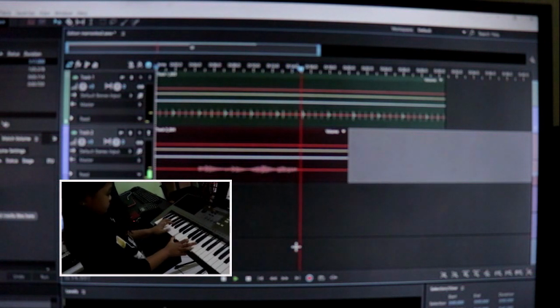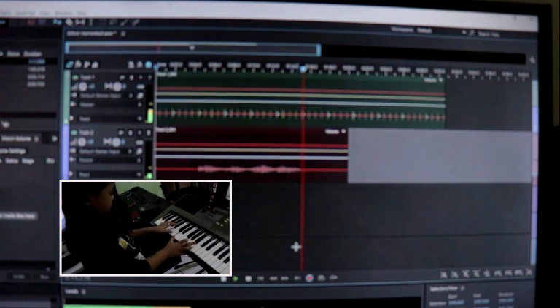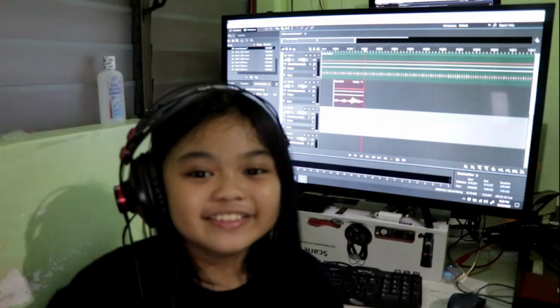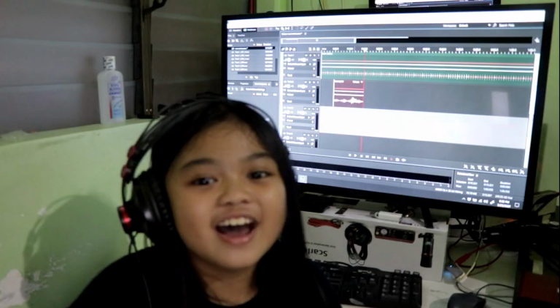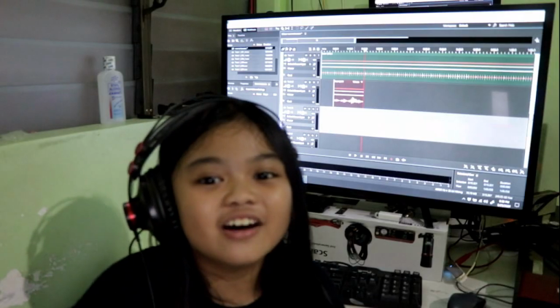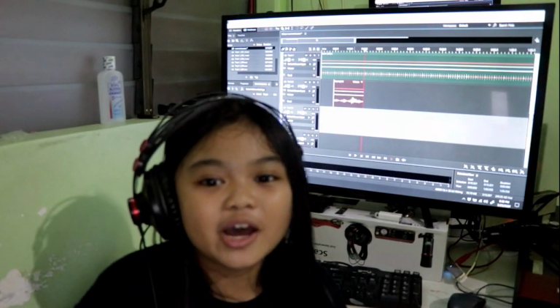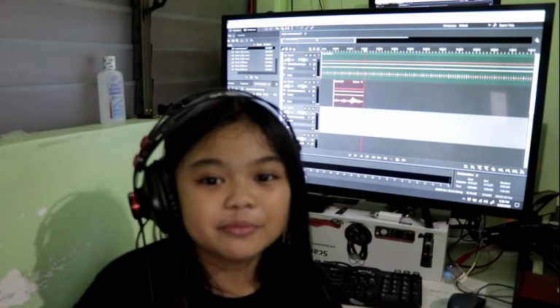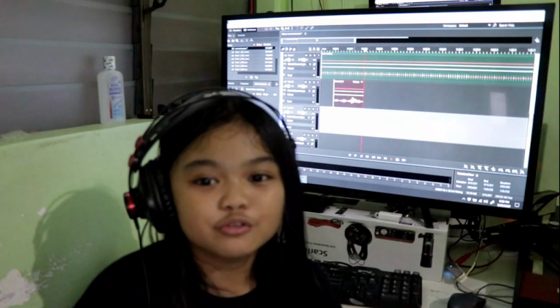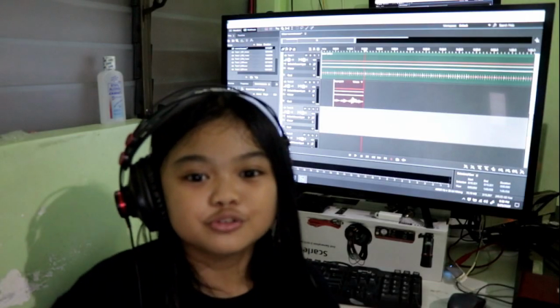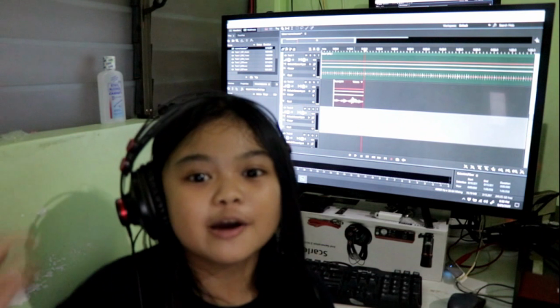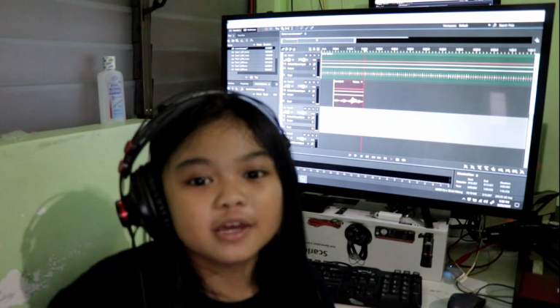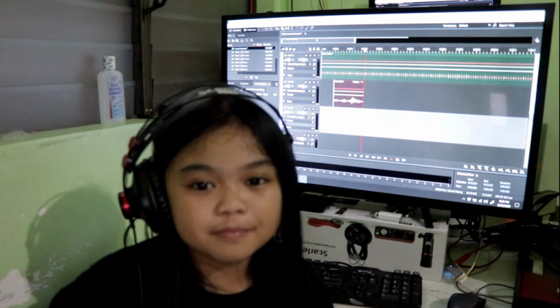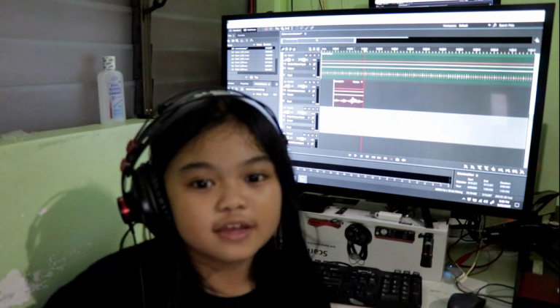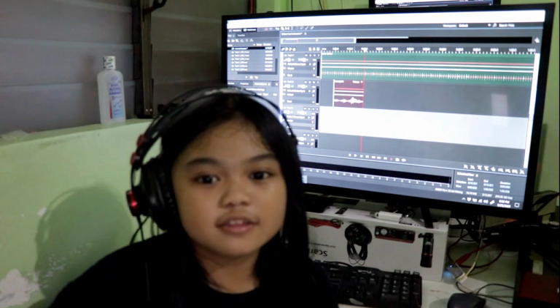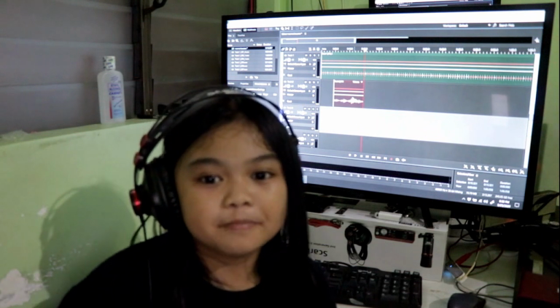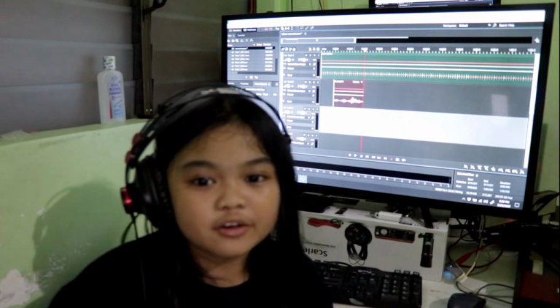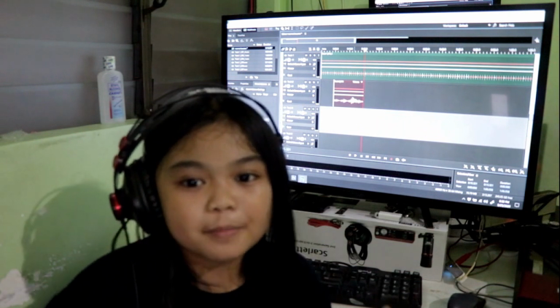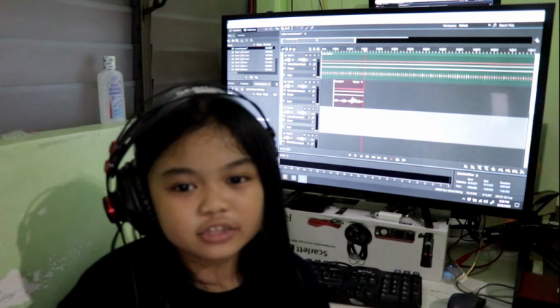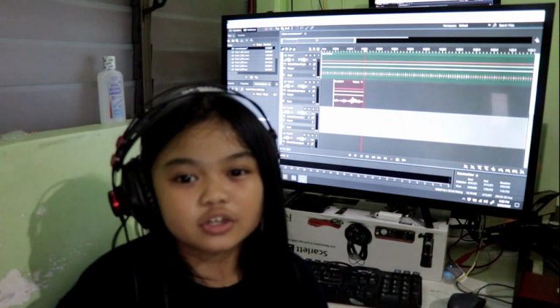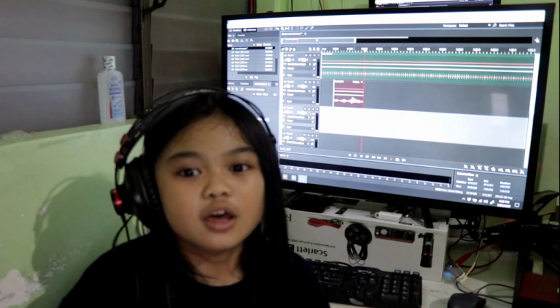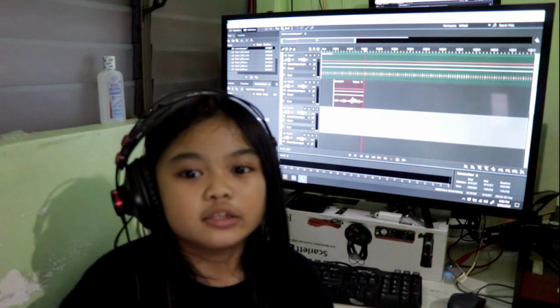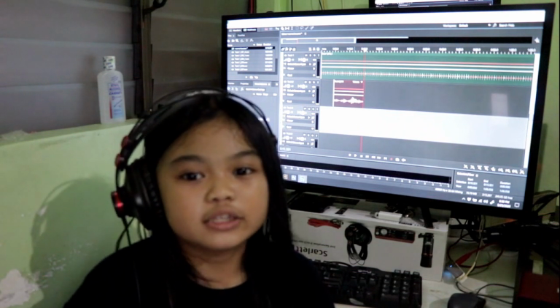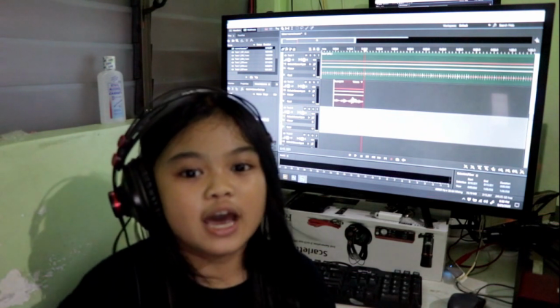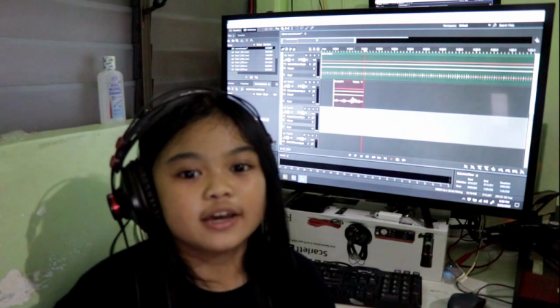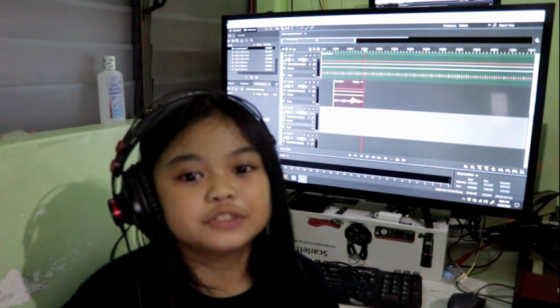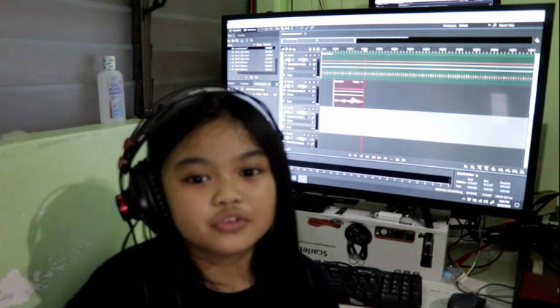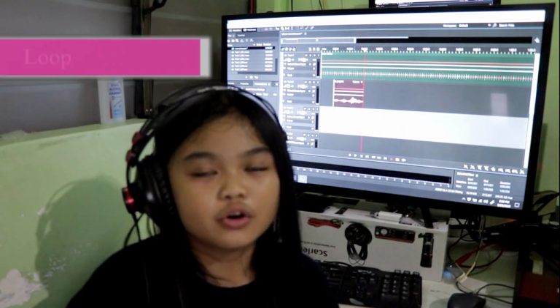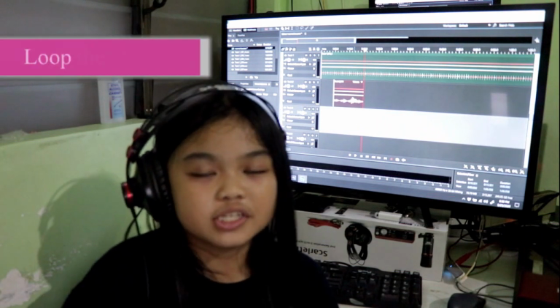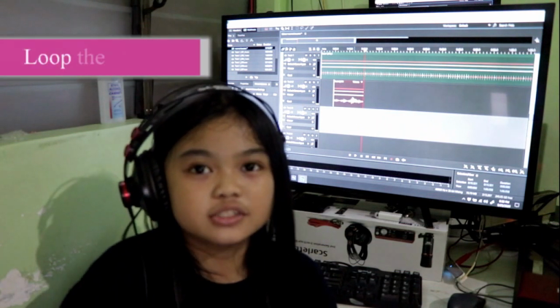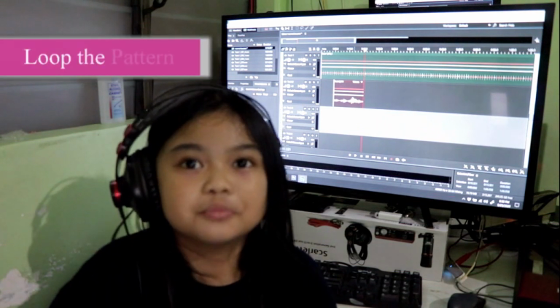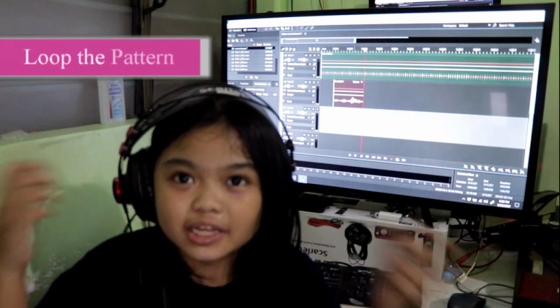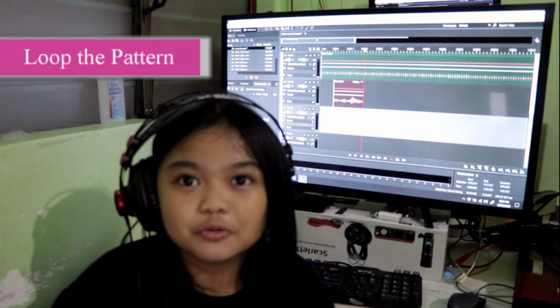Now I am going to copy and paste the piano pattern that I have just recorded to make a loop.